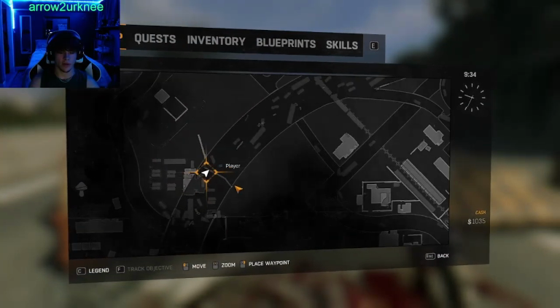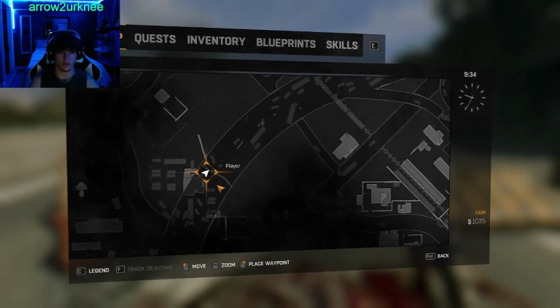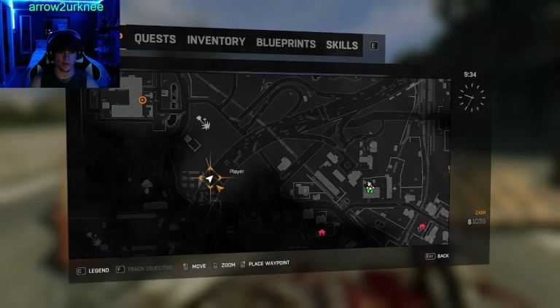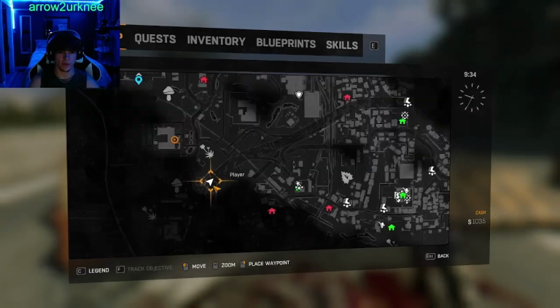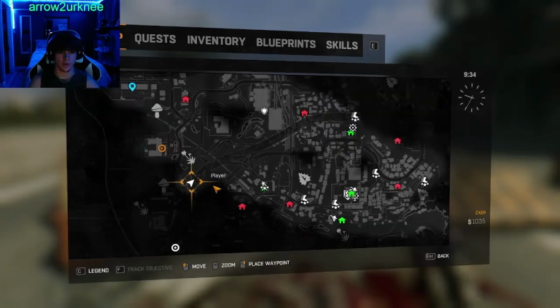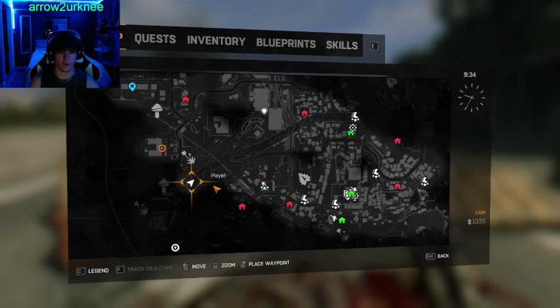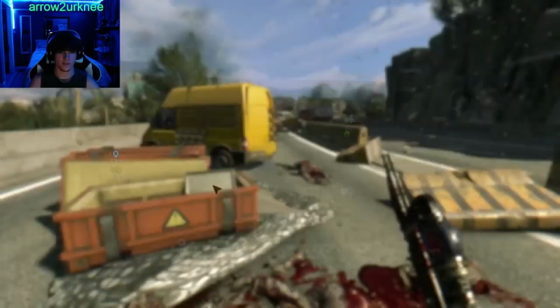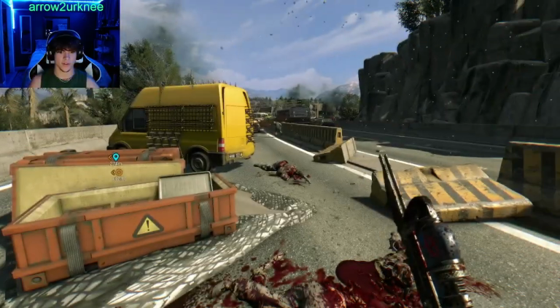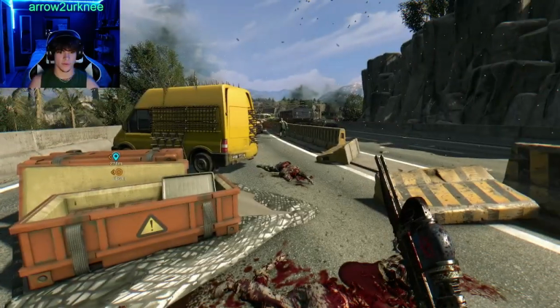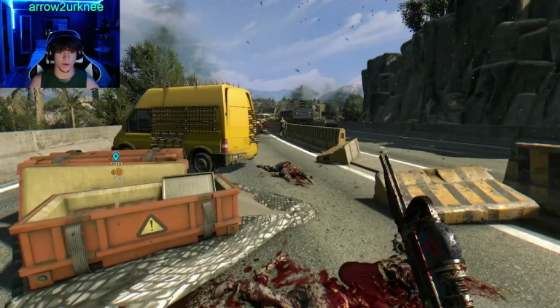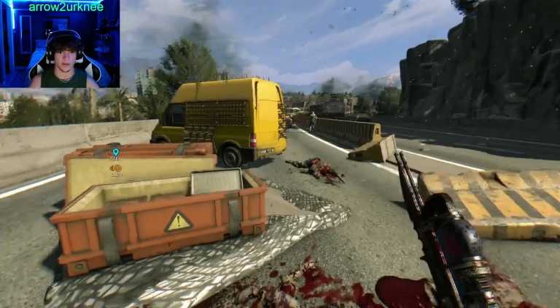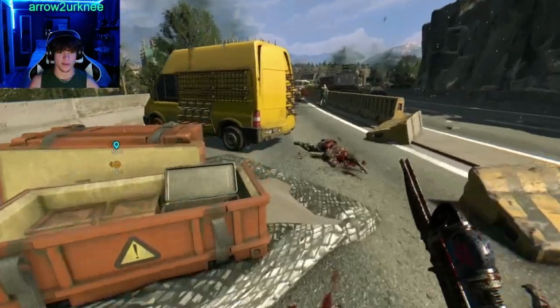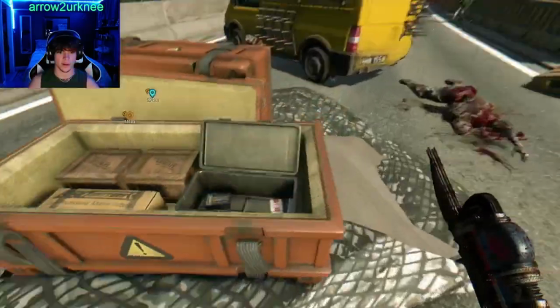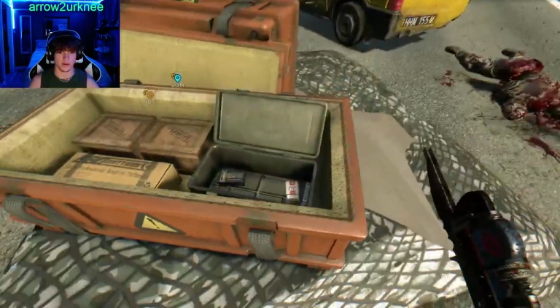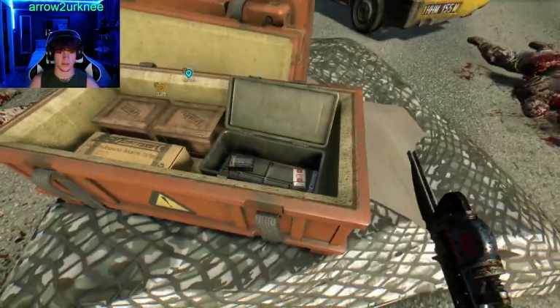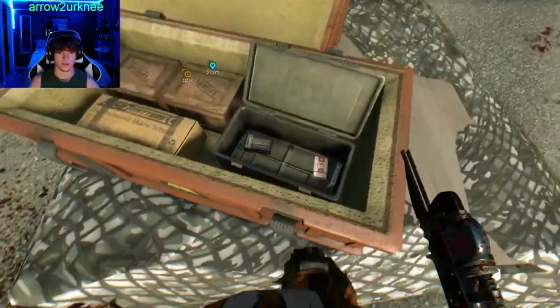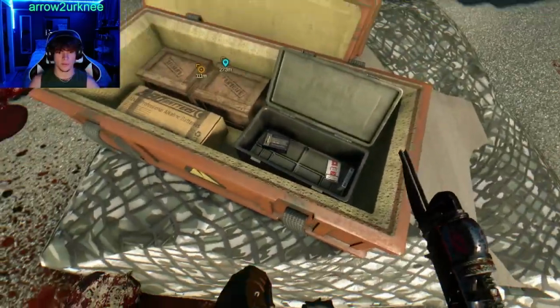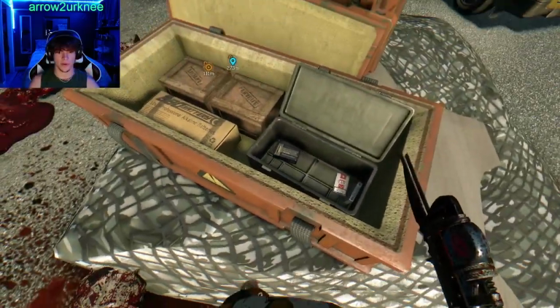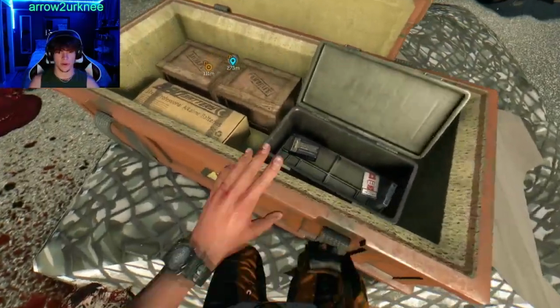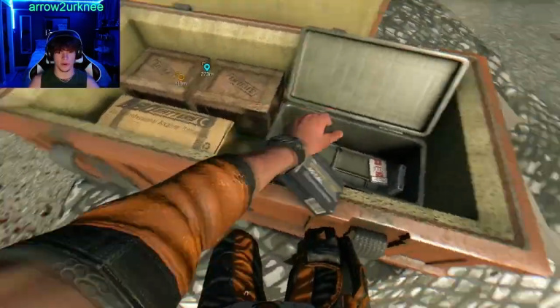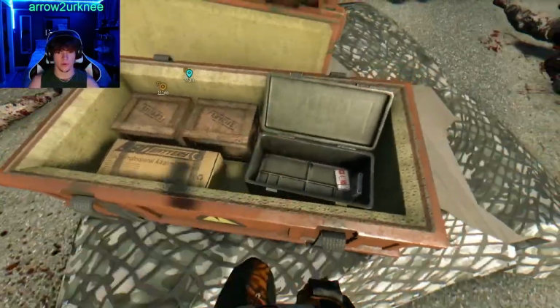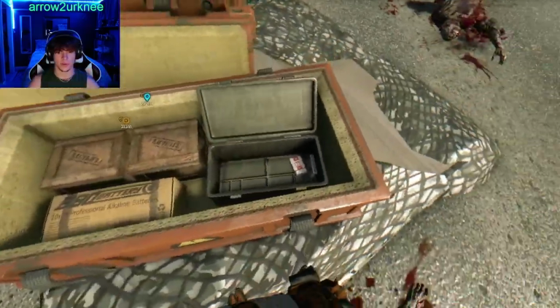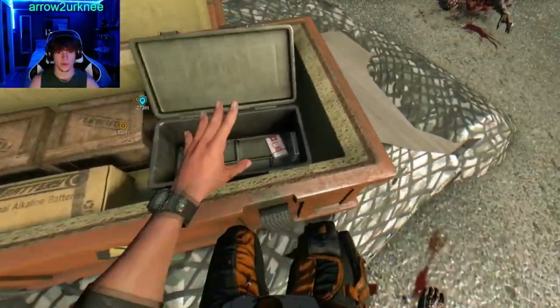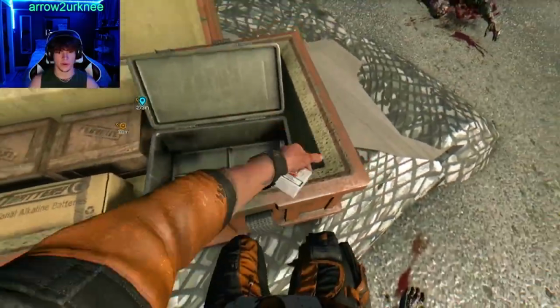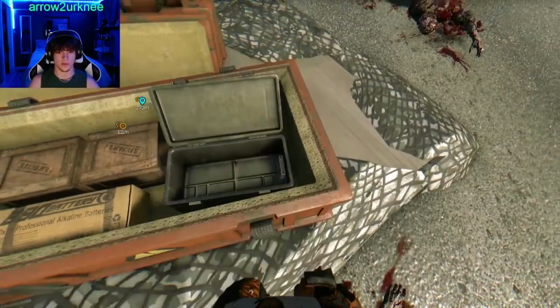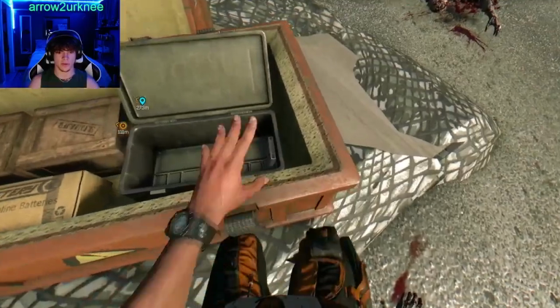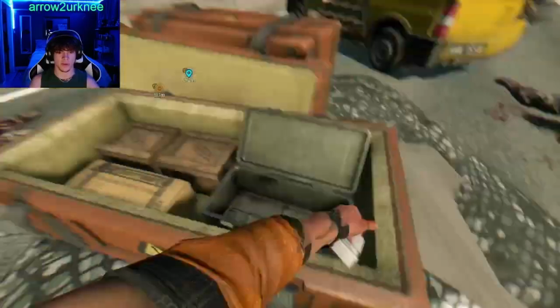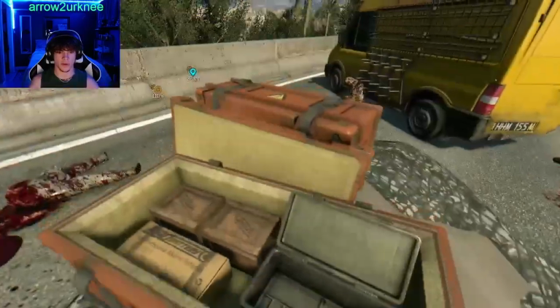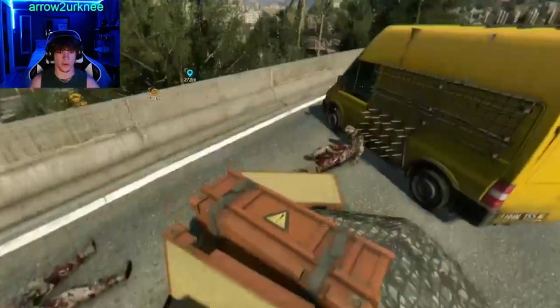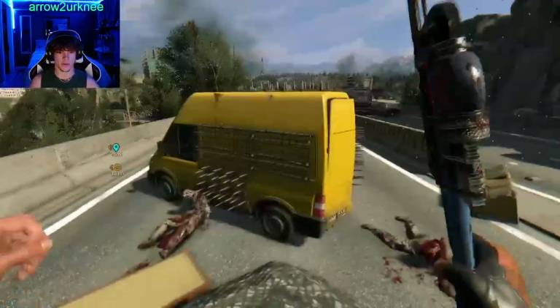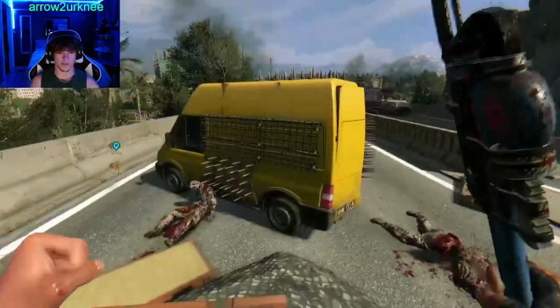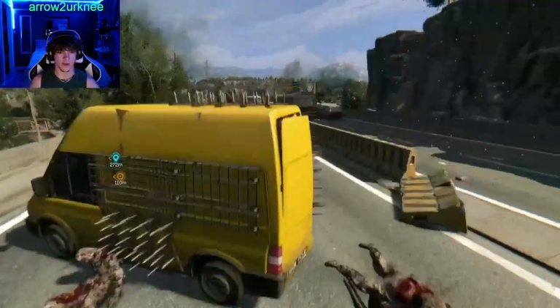Here's another less known location for ammo. Right underneath Rais's Garrison, come down here, and right over on the overpass there's a little open crate with a little bit of ammo and some cigarettes.